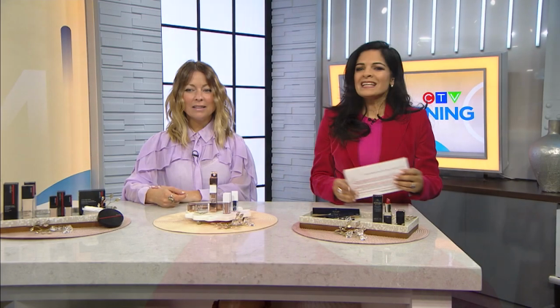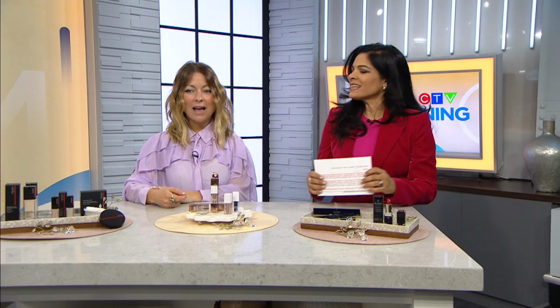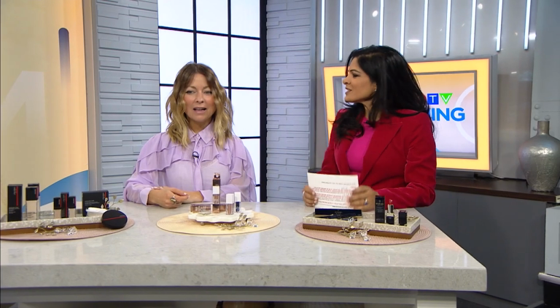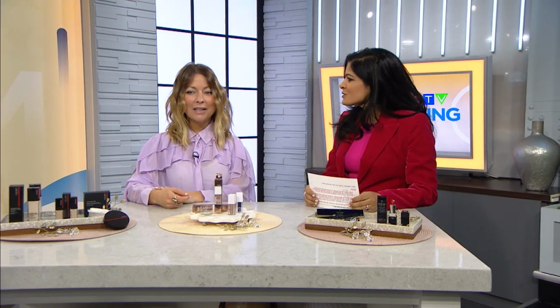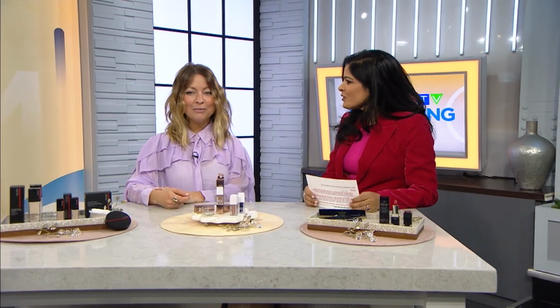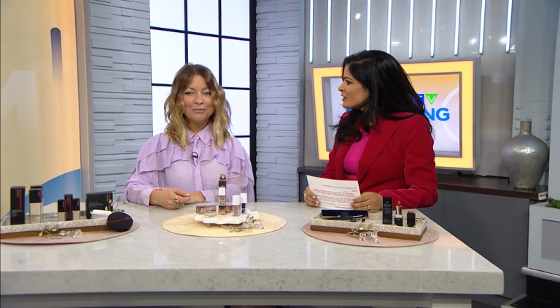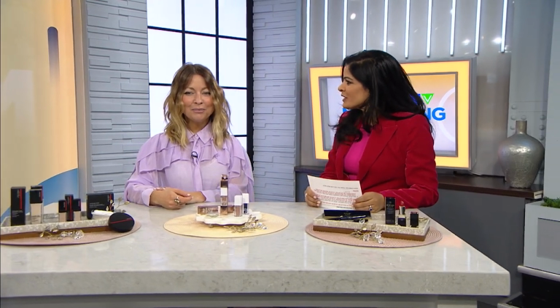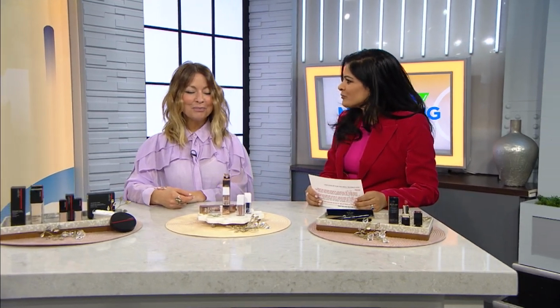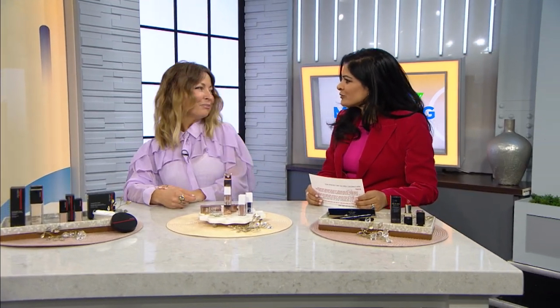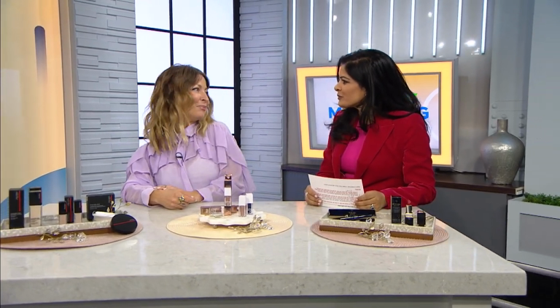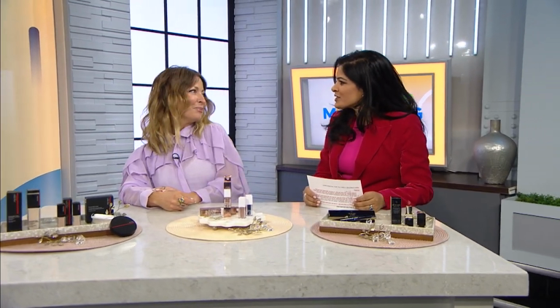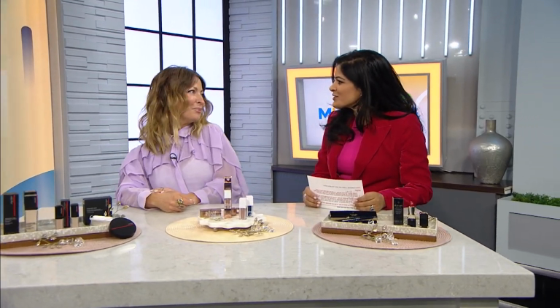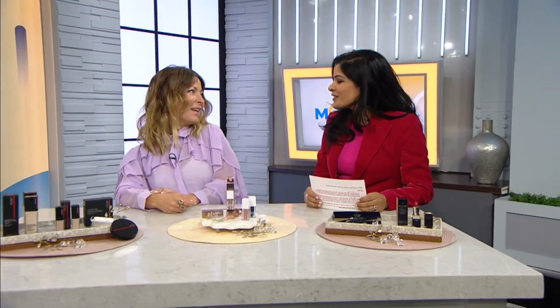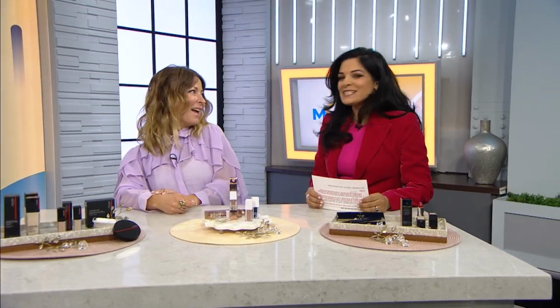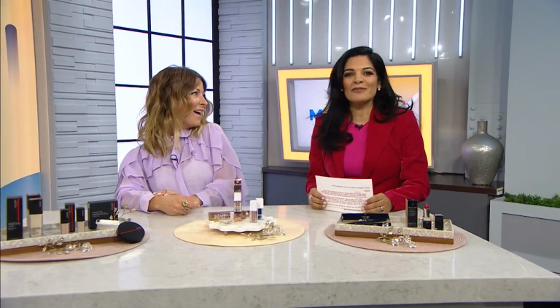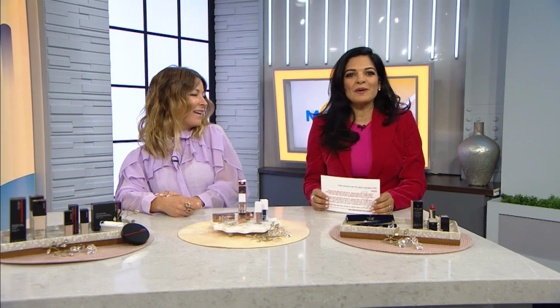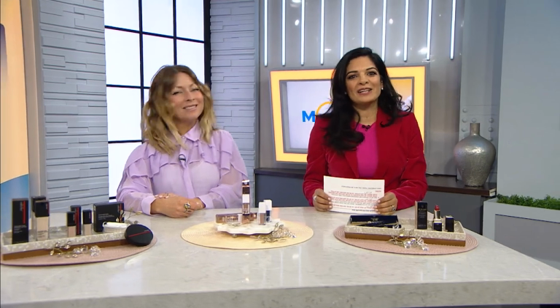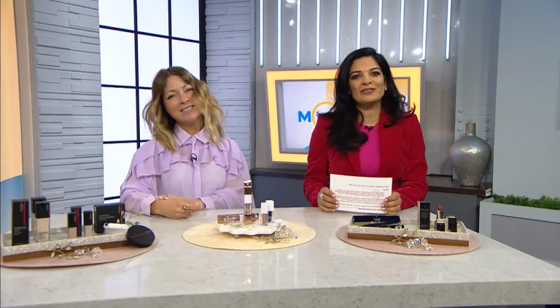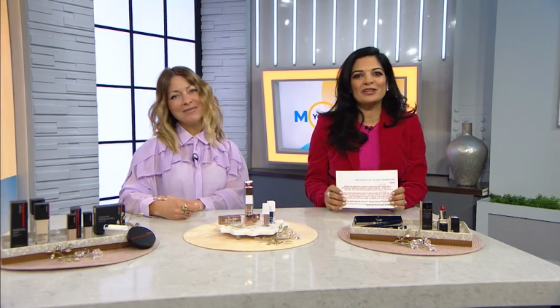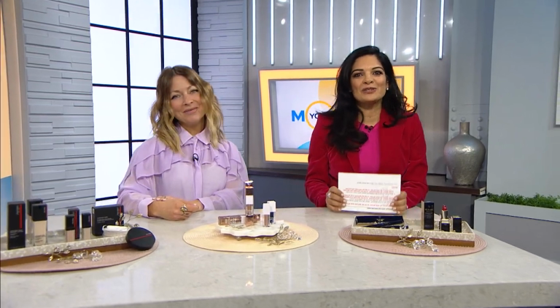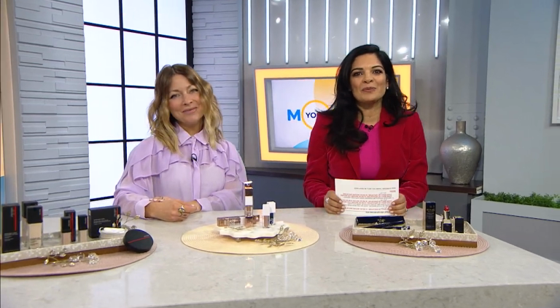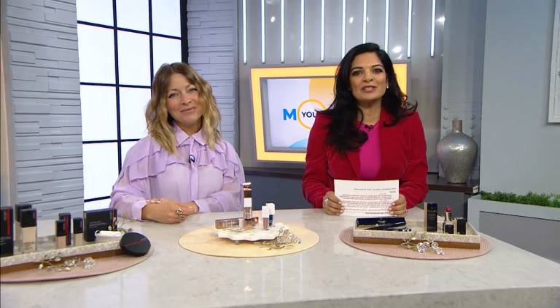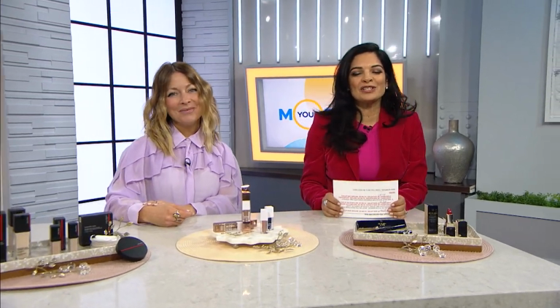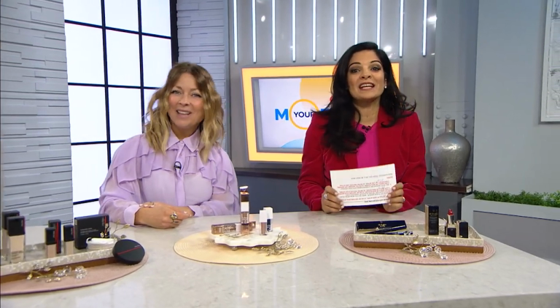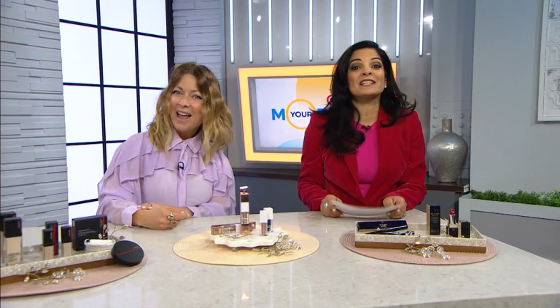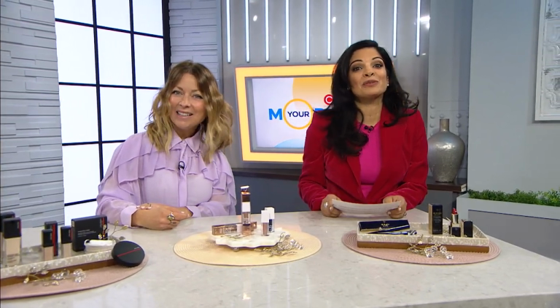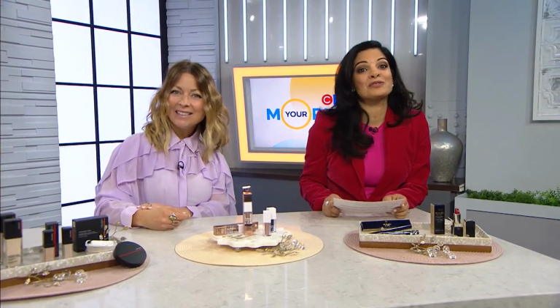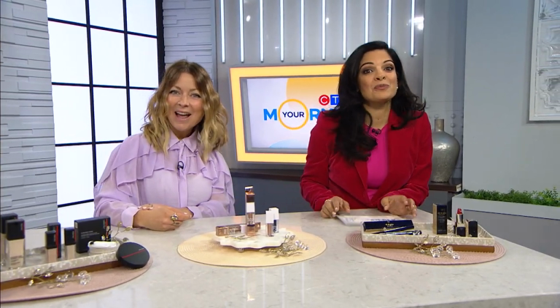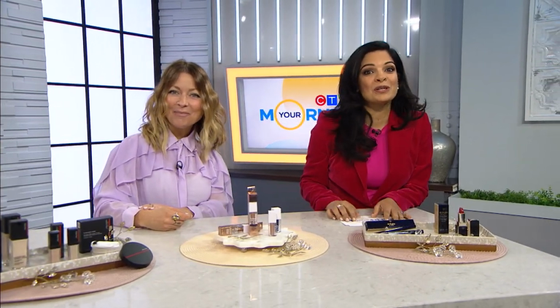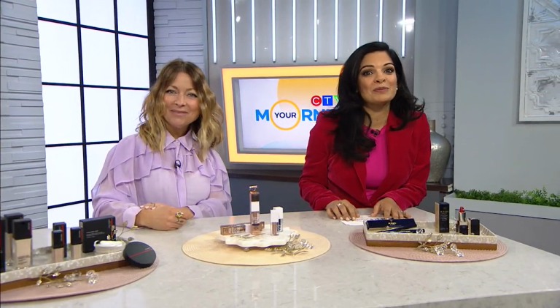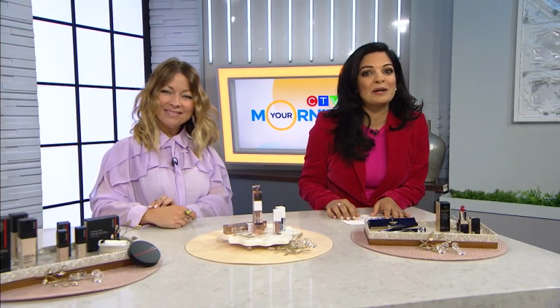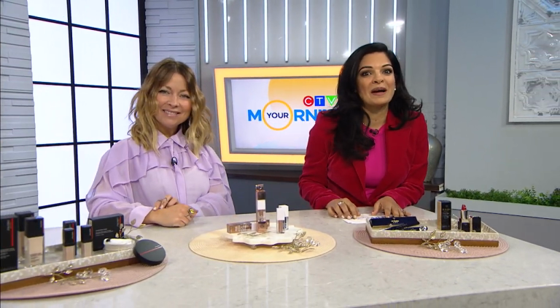Nikki, this is all very helpful information. Great to have you back here. Thank you so much. Stay with us on Your Morning — we'll be right back.